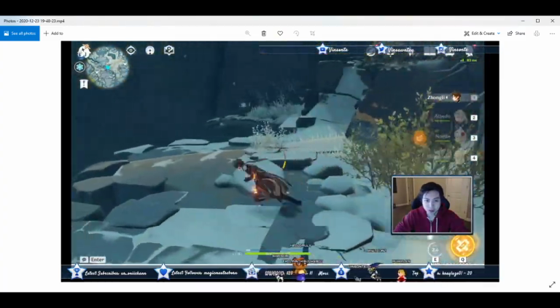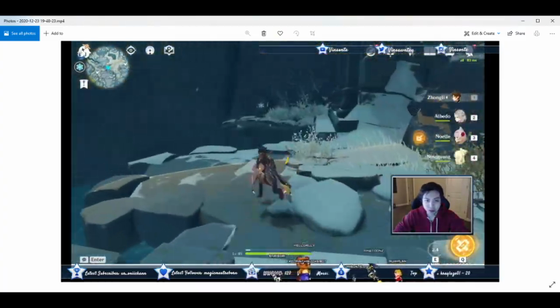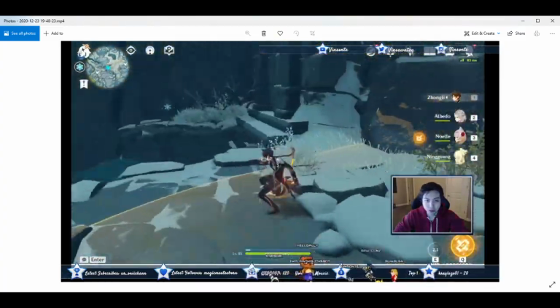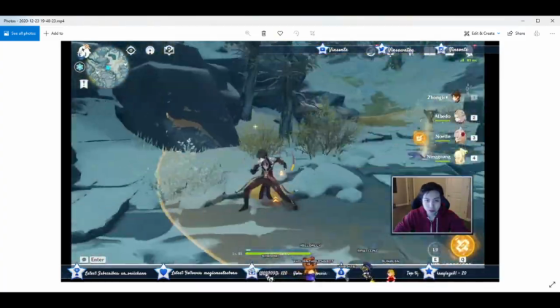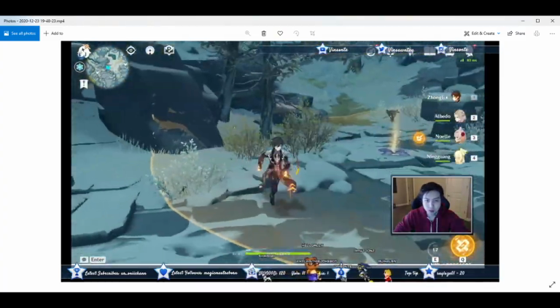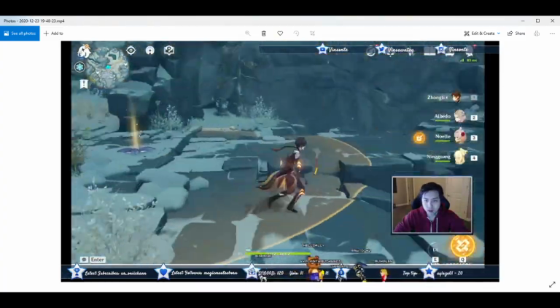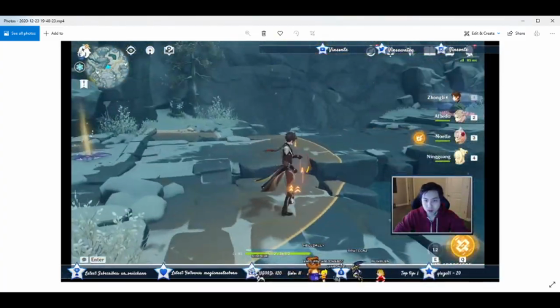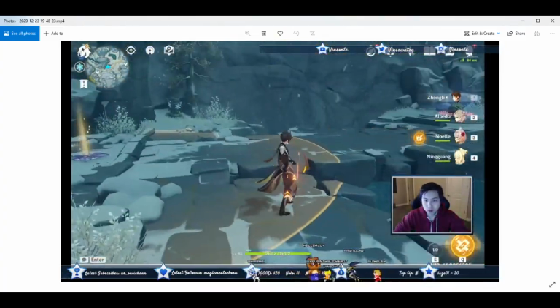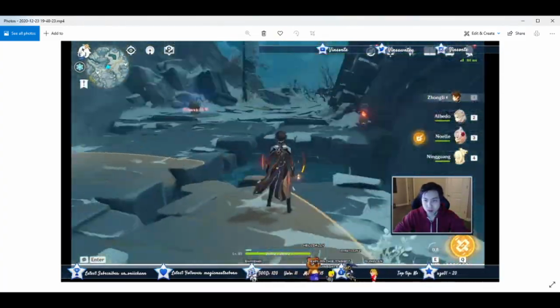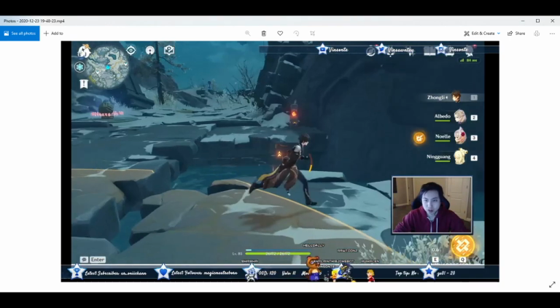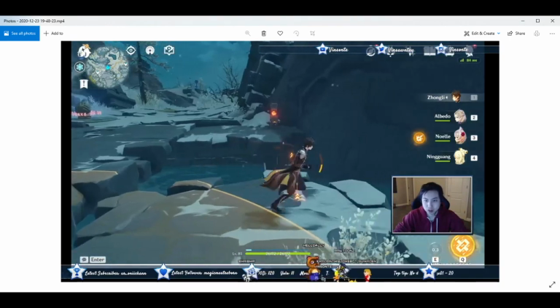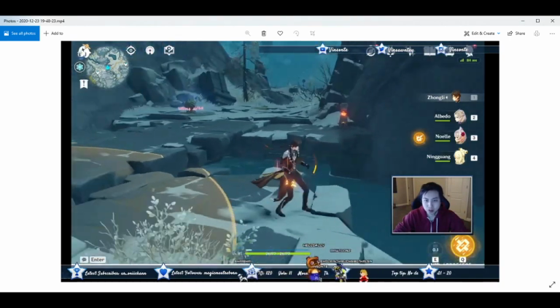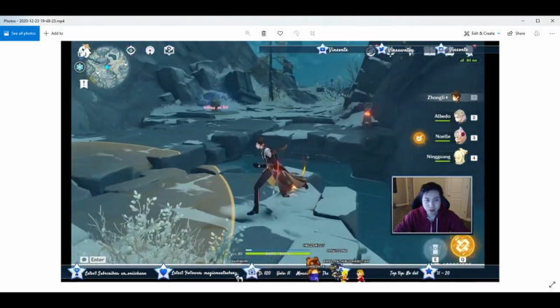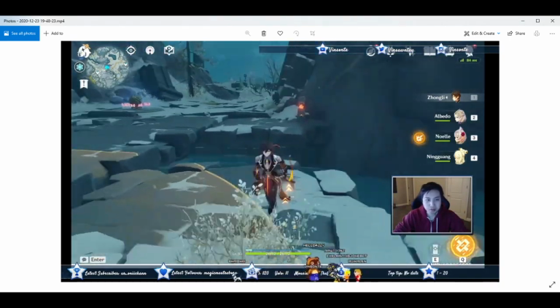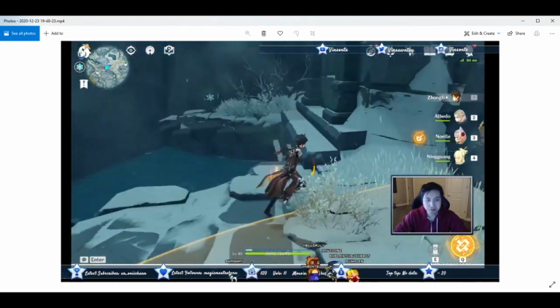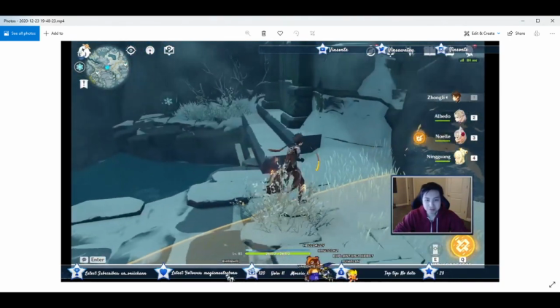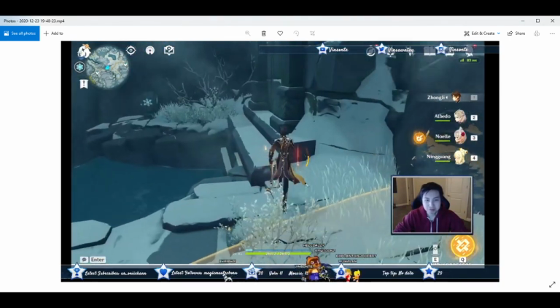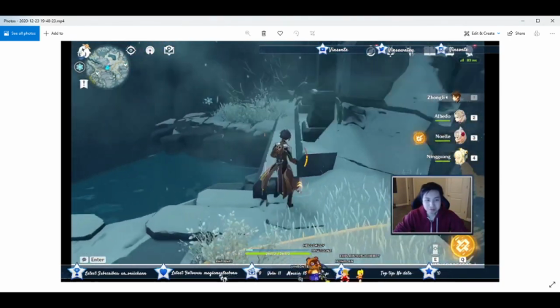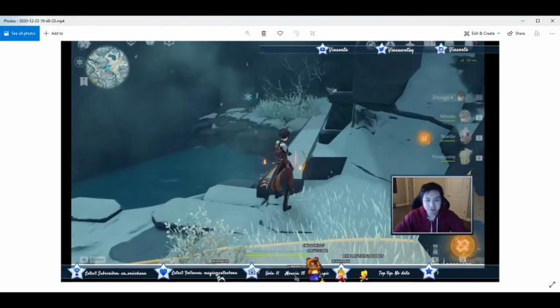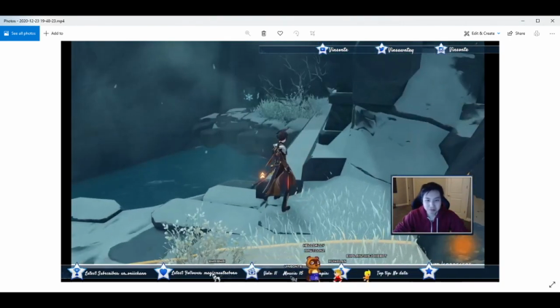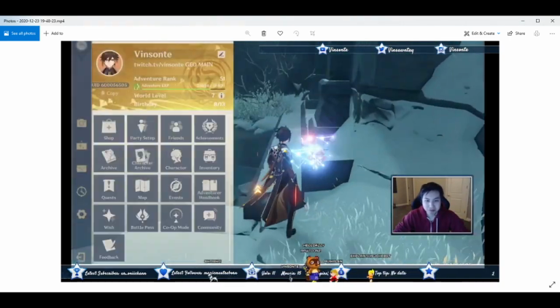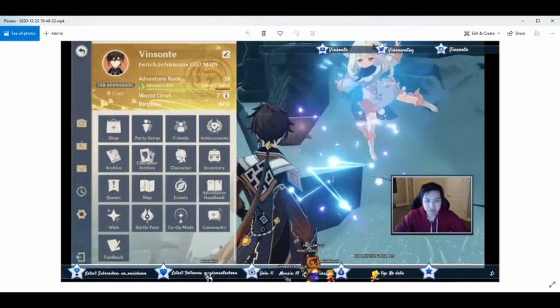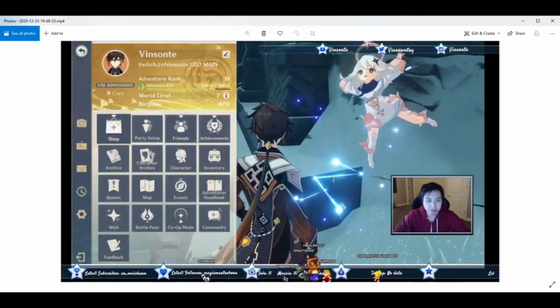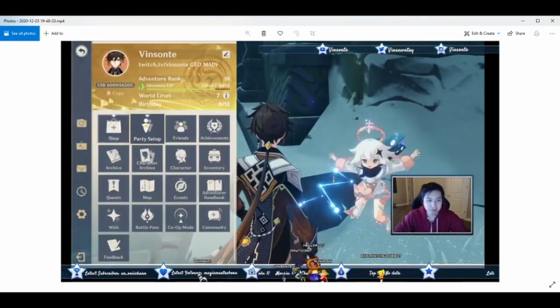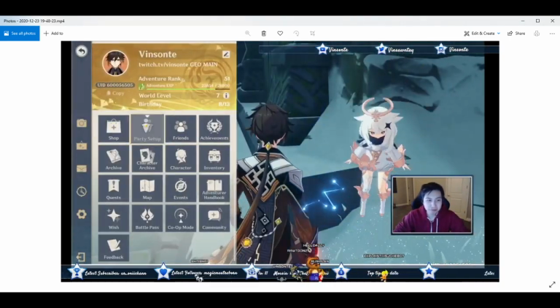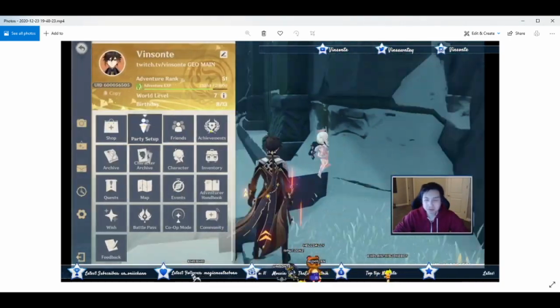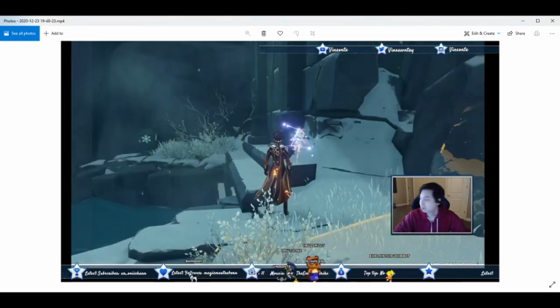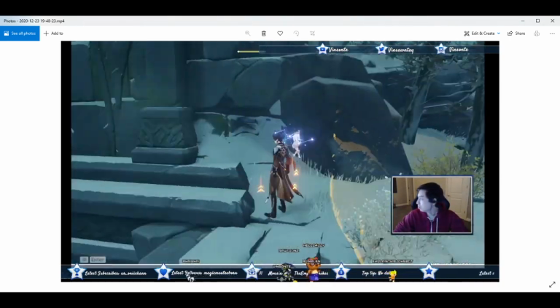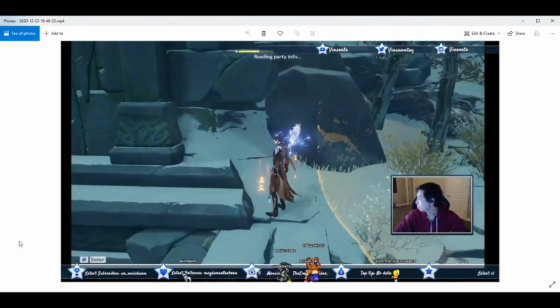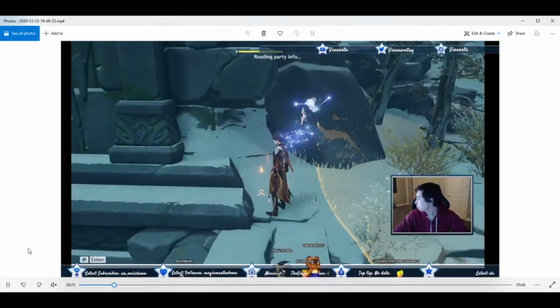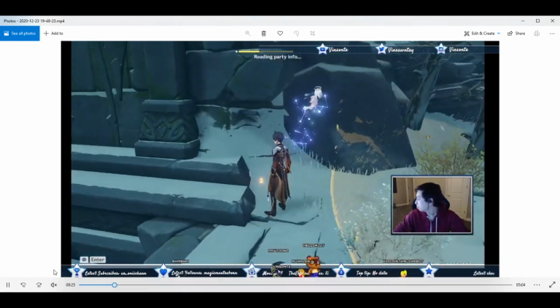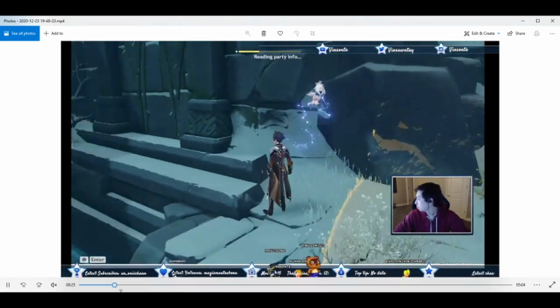There are these ice pillars around — there's about four of them. Switch to your ice character. I have Chi Chi.